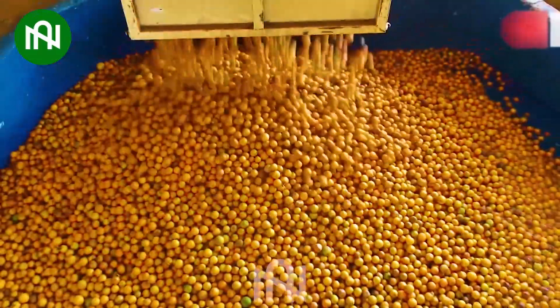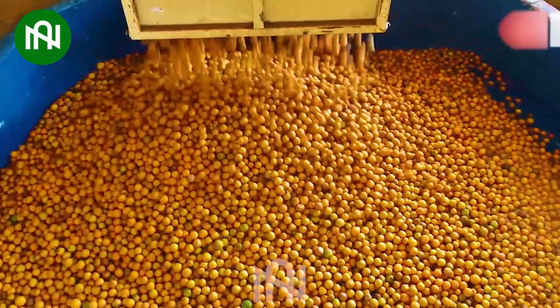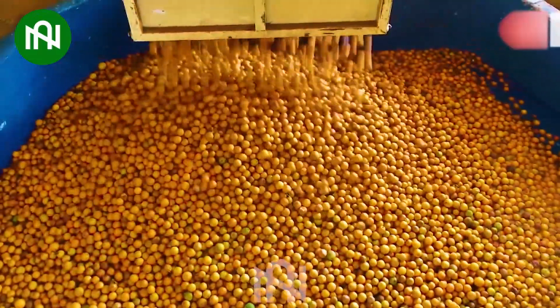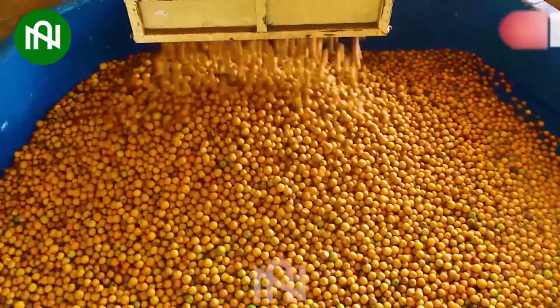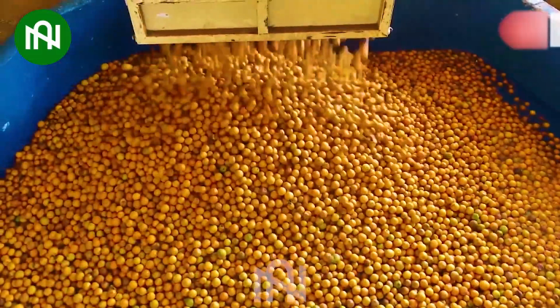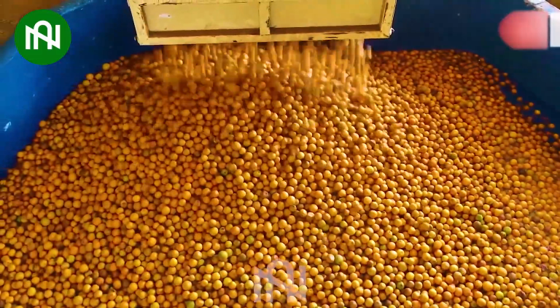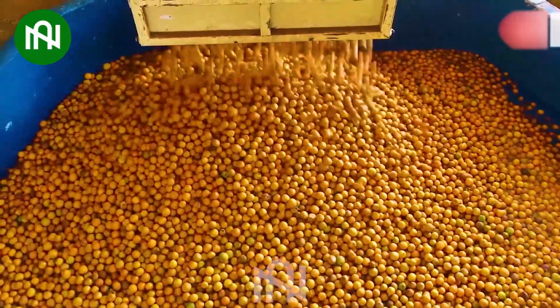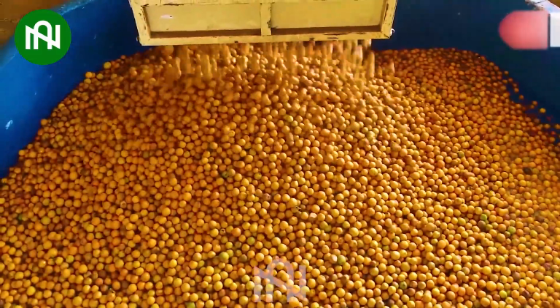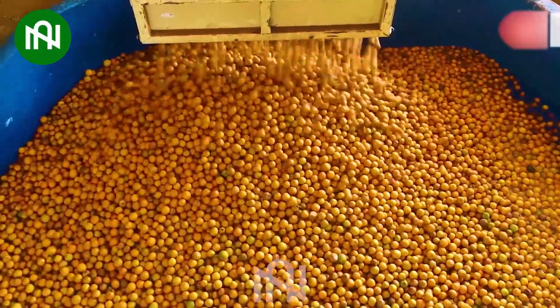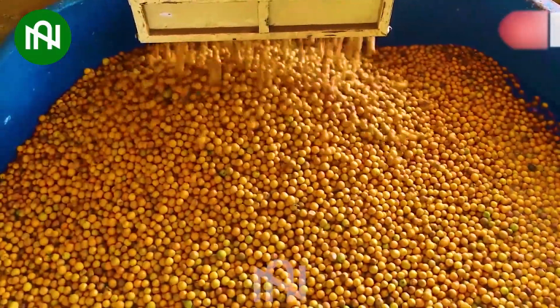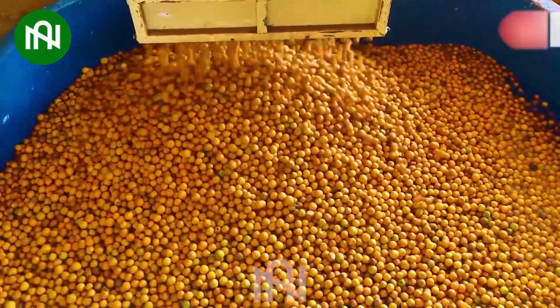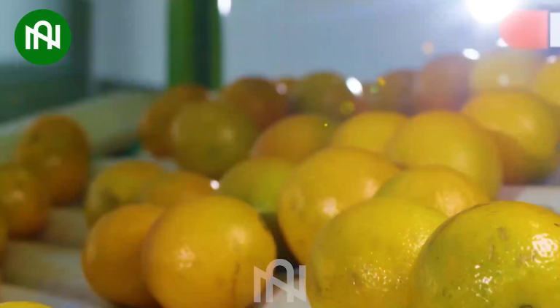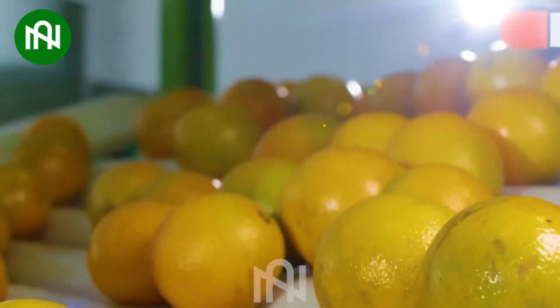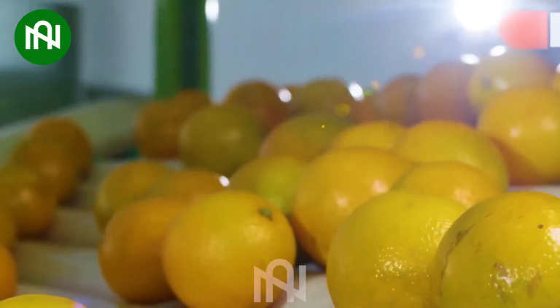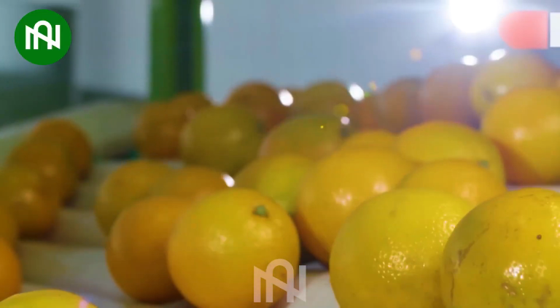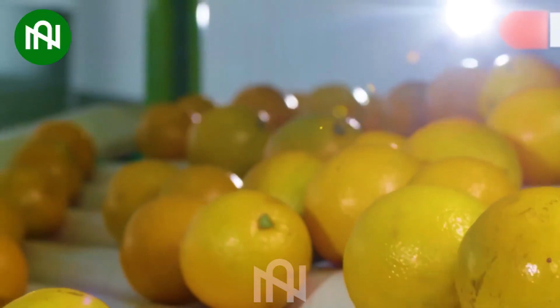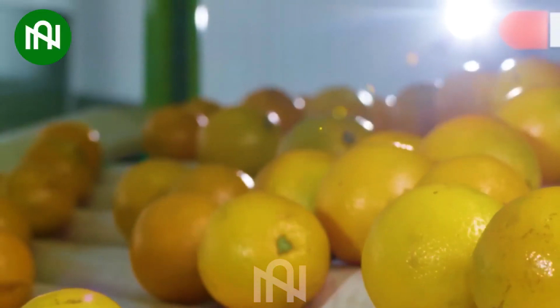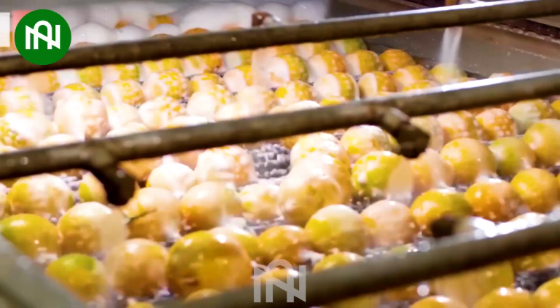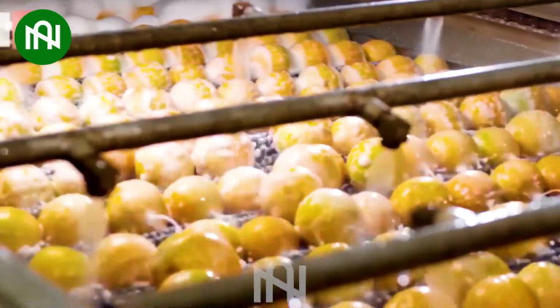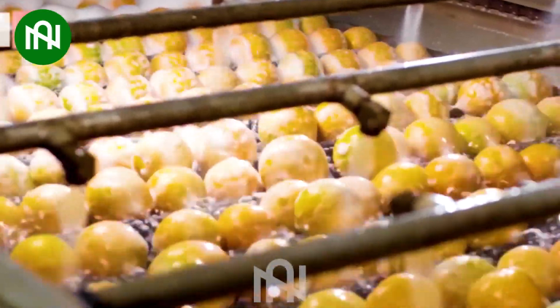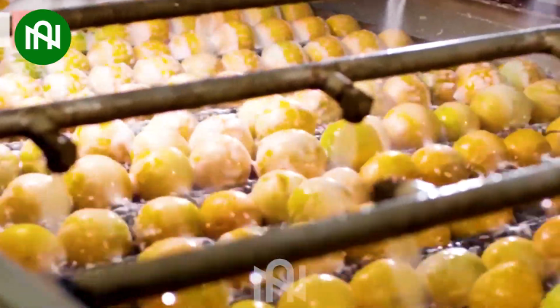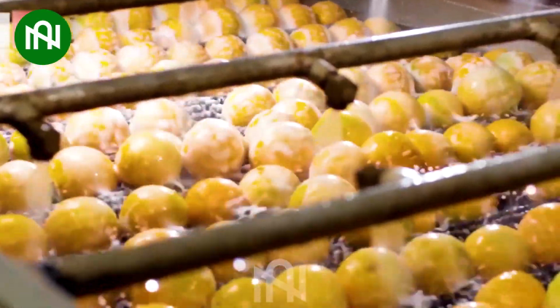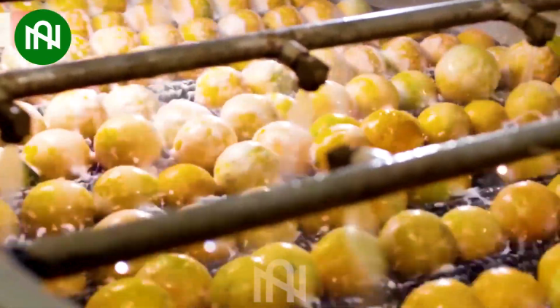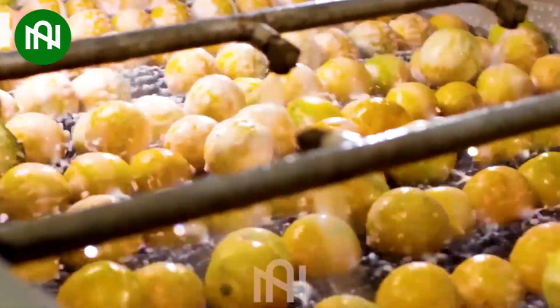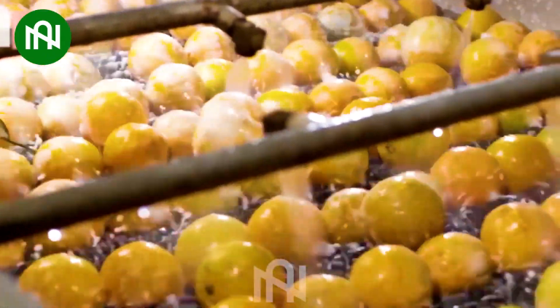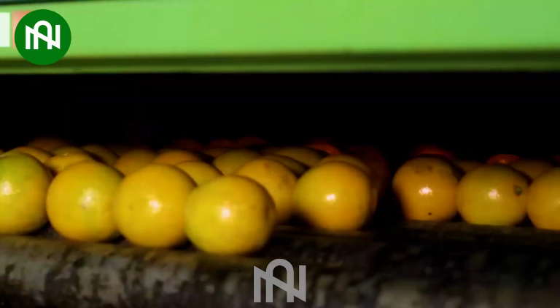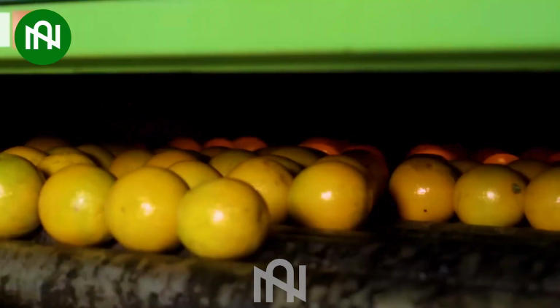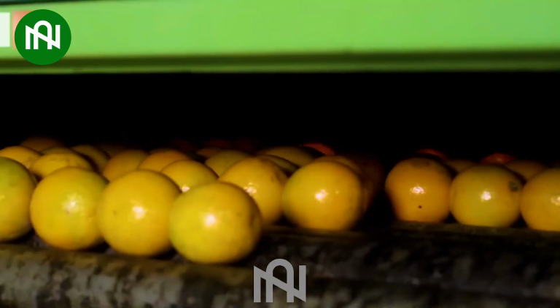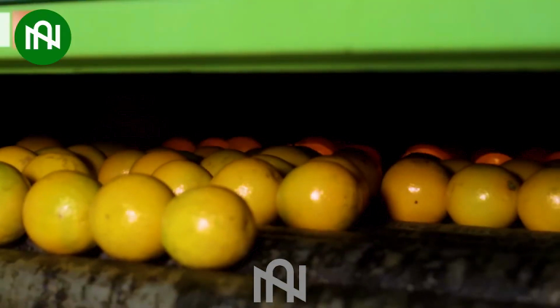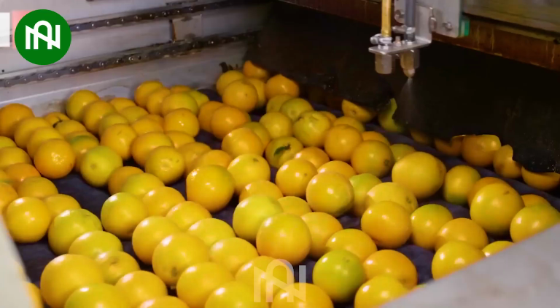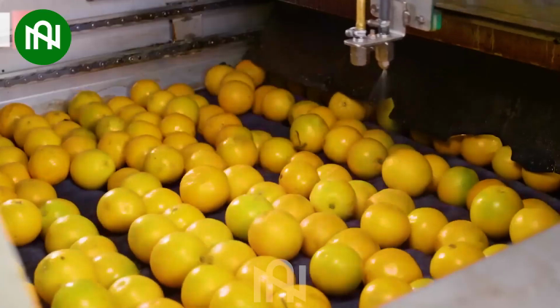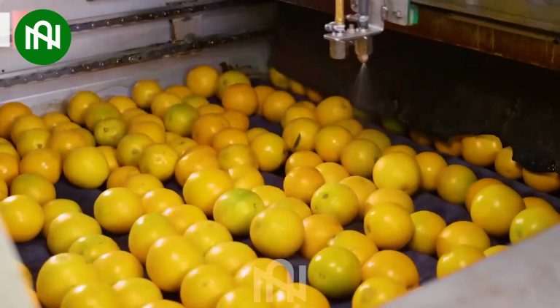Clean, fresh, and efficient — this orange washing conveyor belt keeps the citrus world spotless.